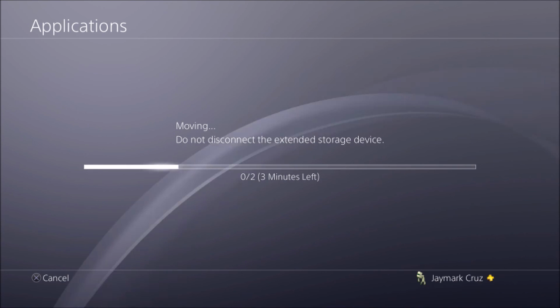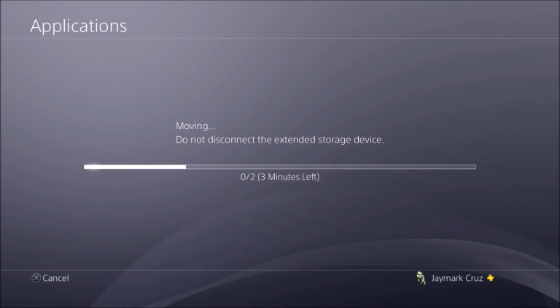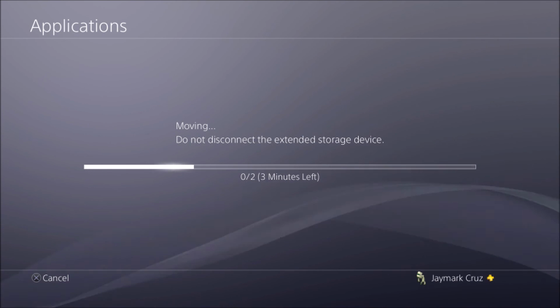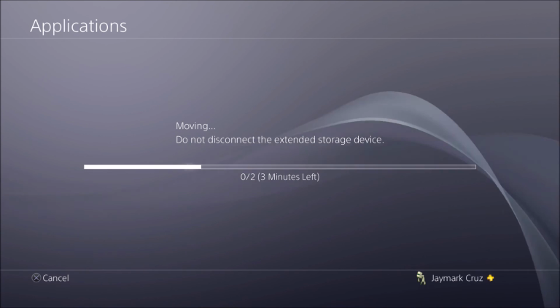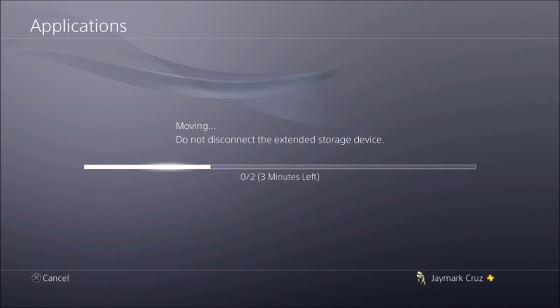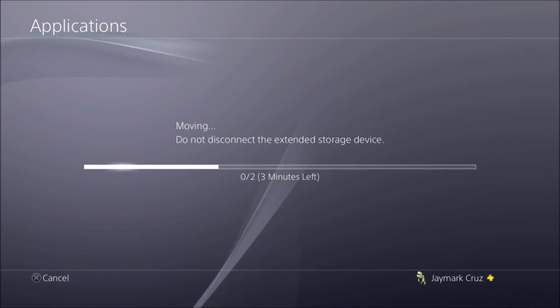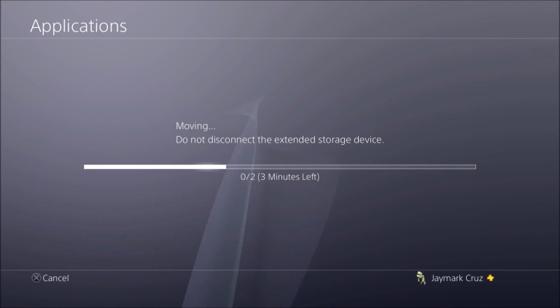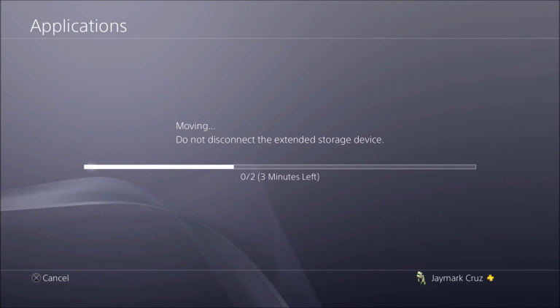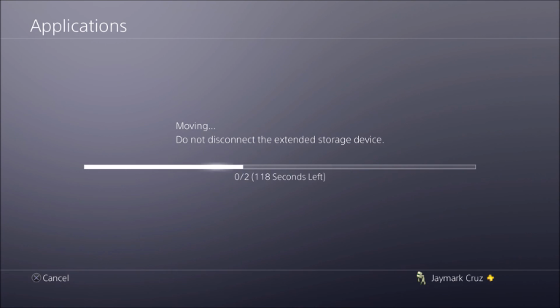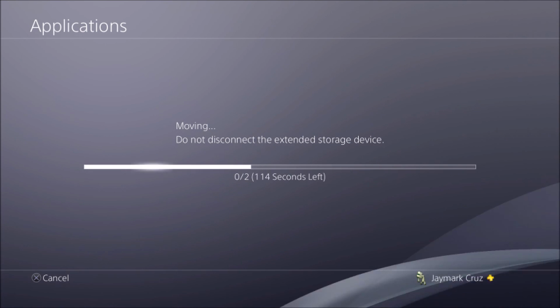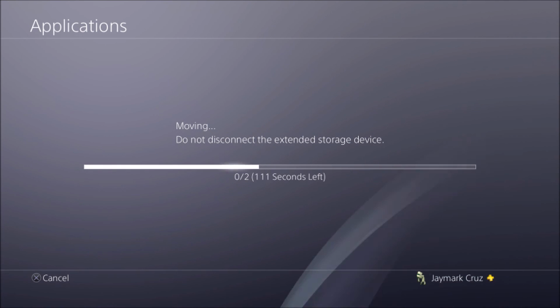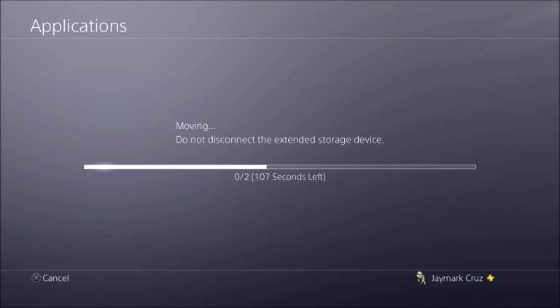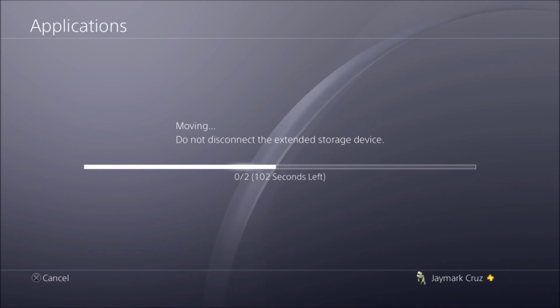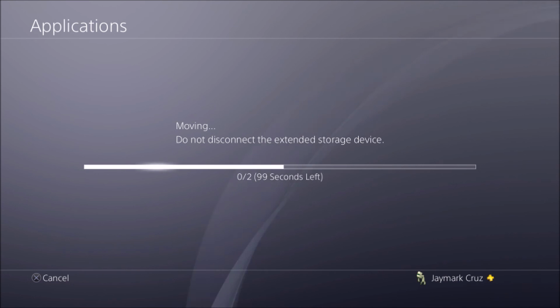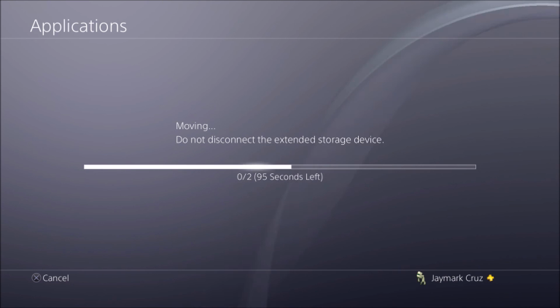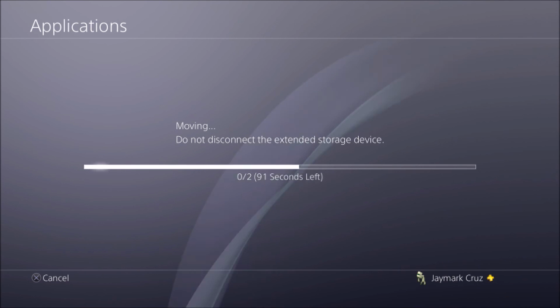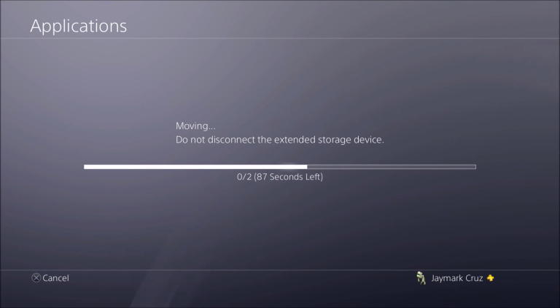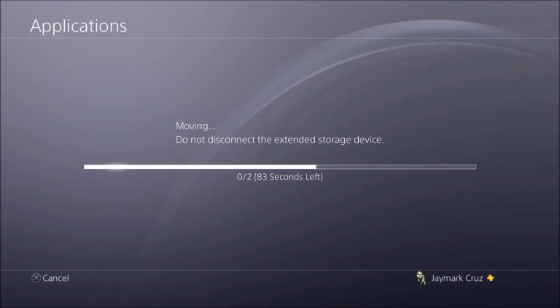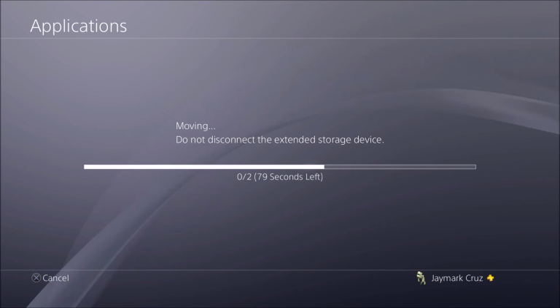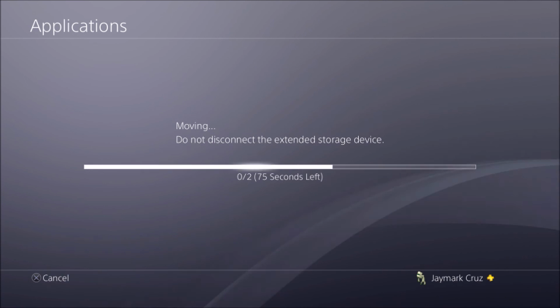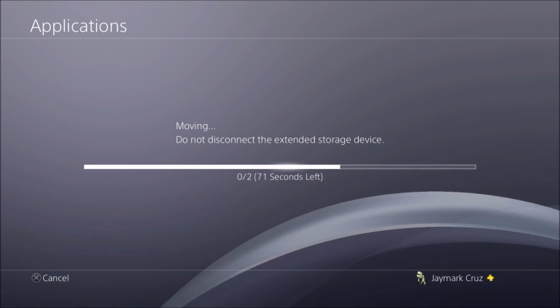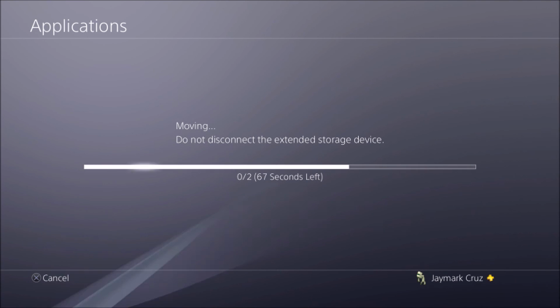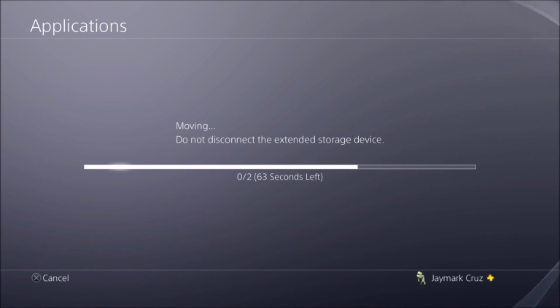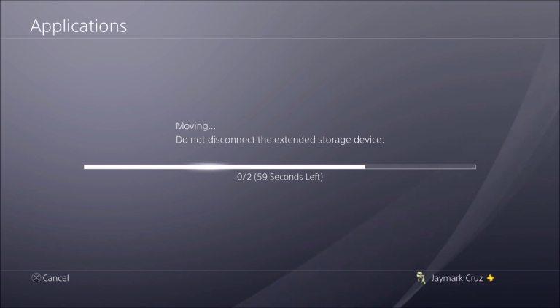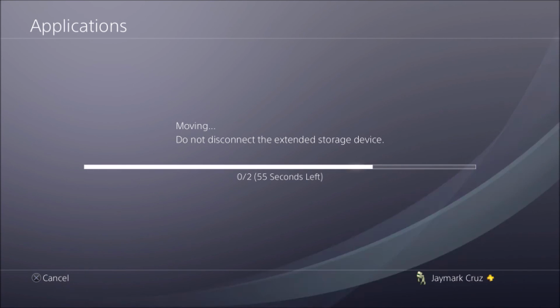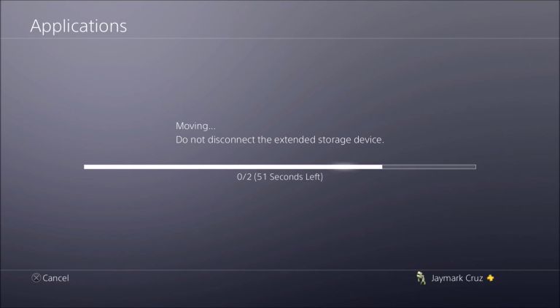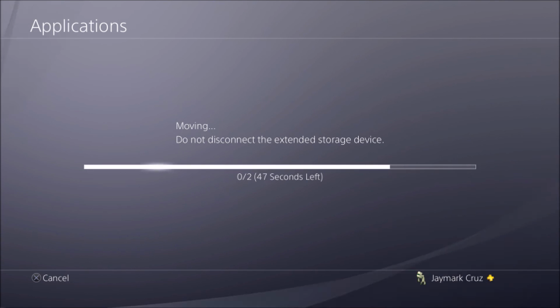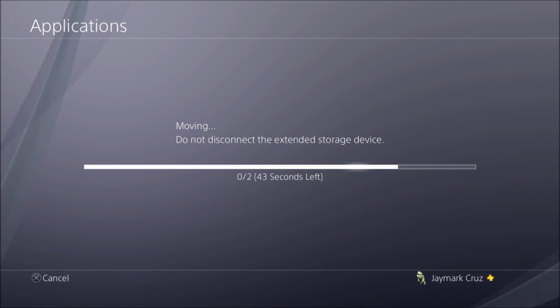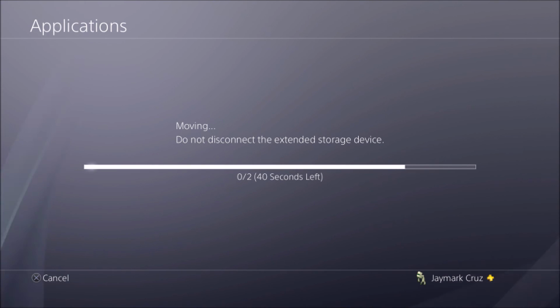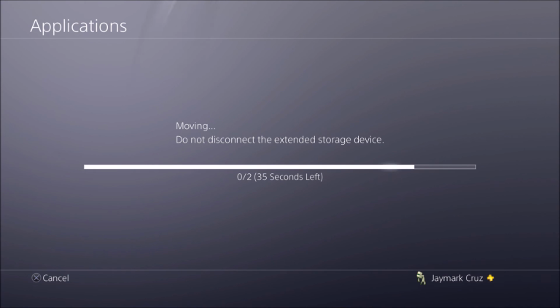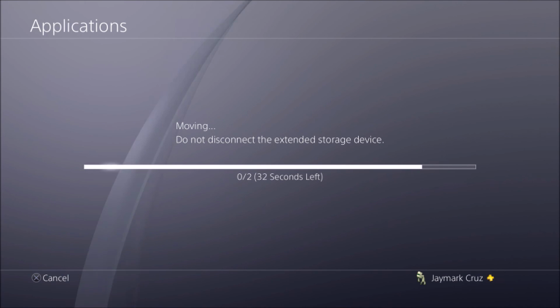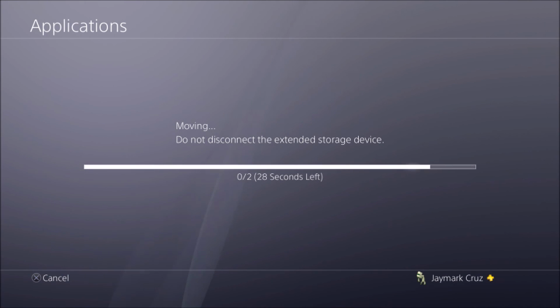If you're wondering, this transfer is not fast in real time — I just fast-forwarded the video.